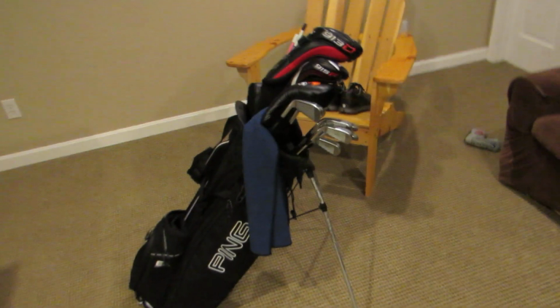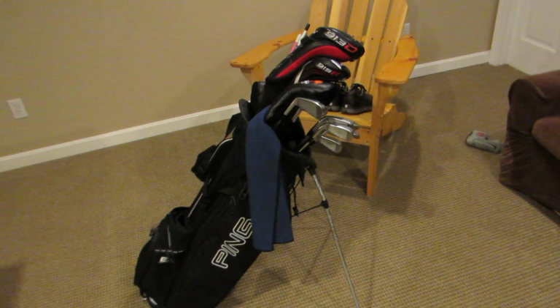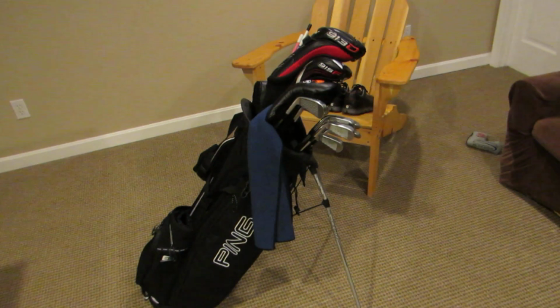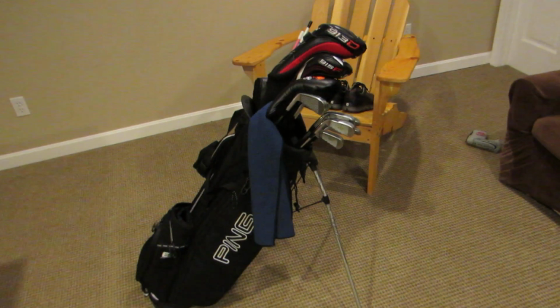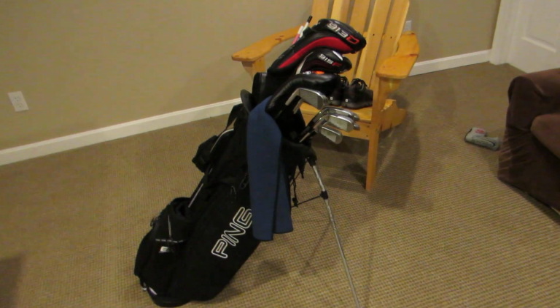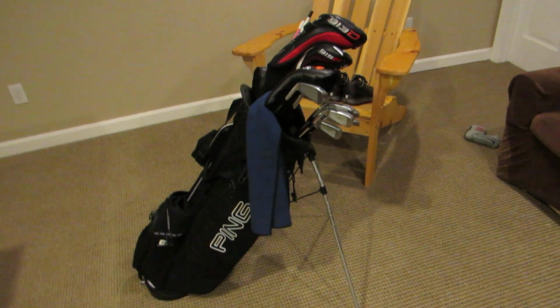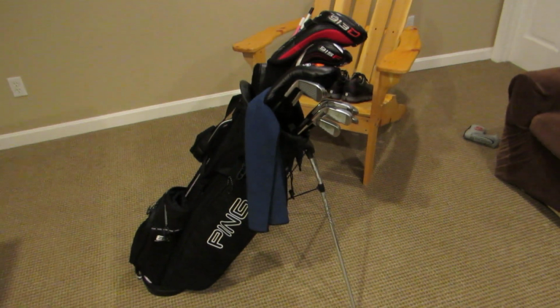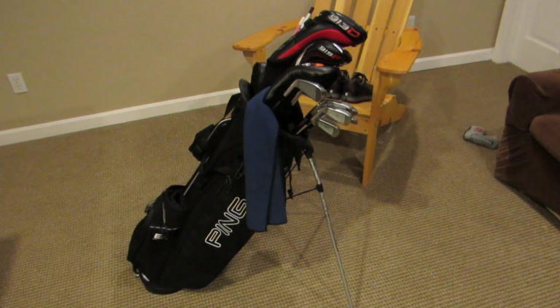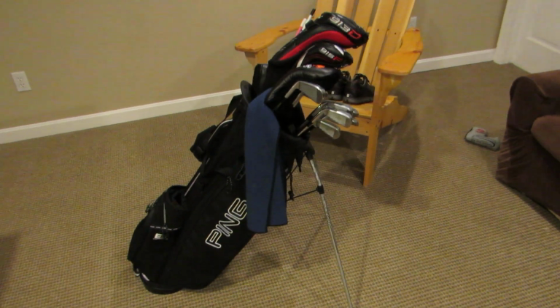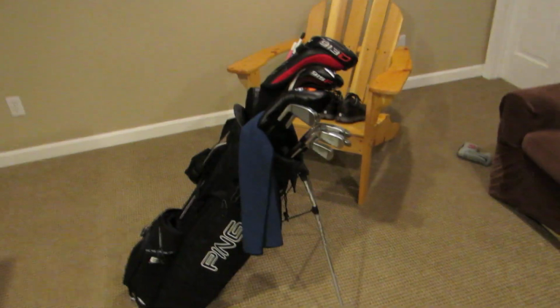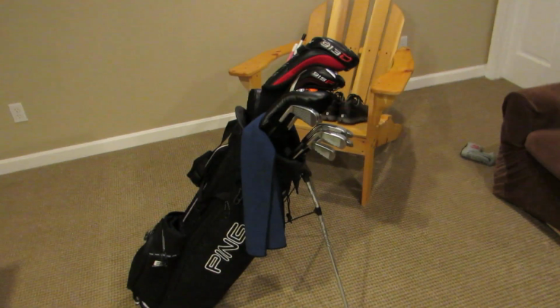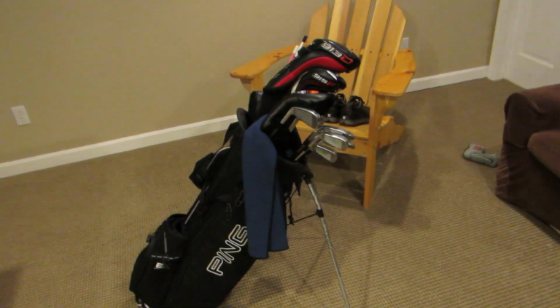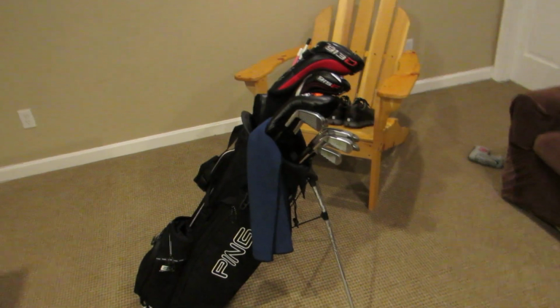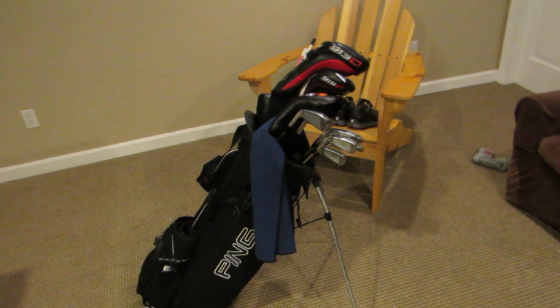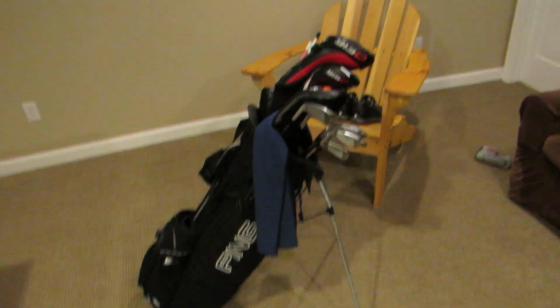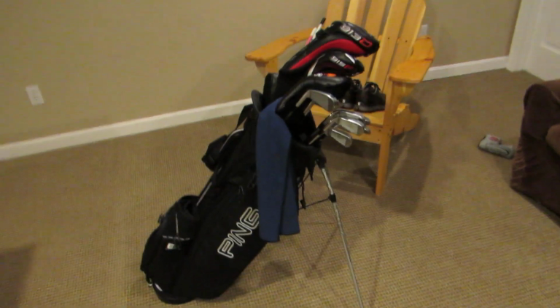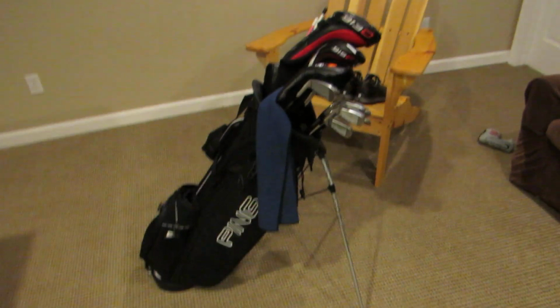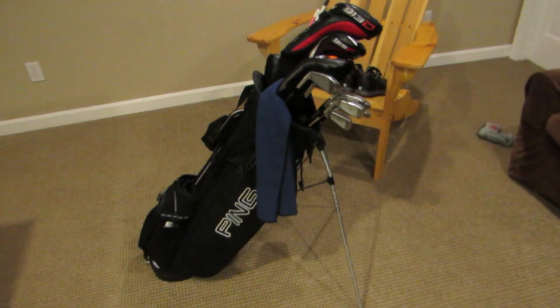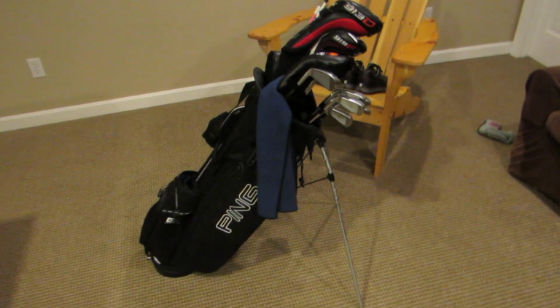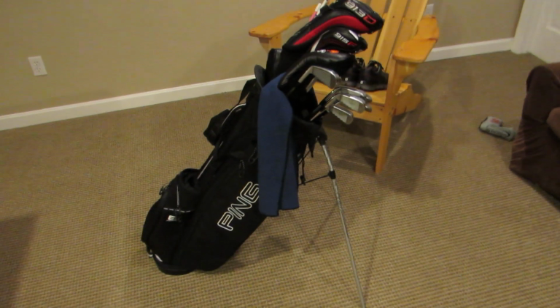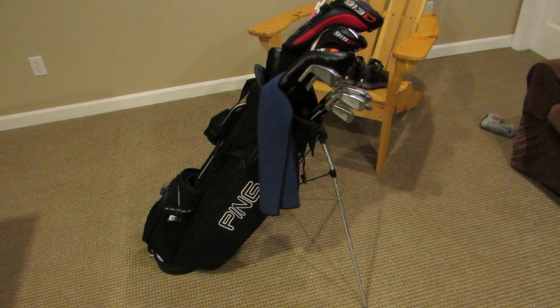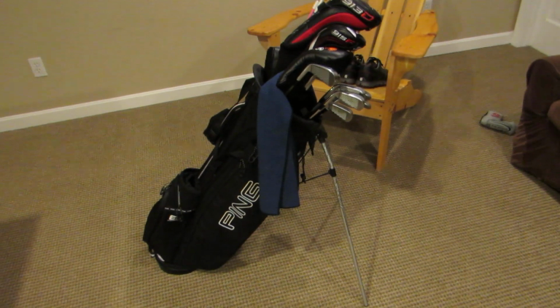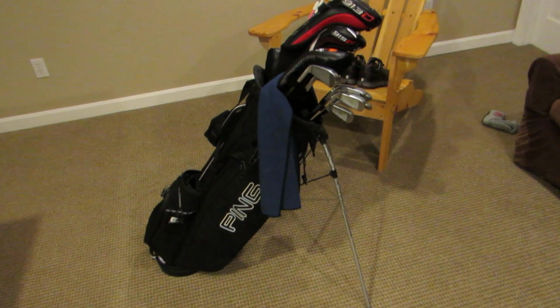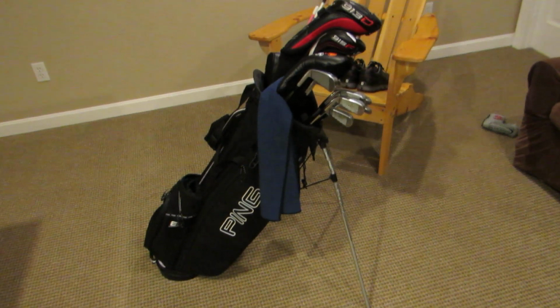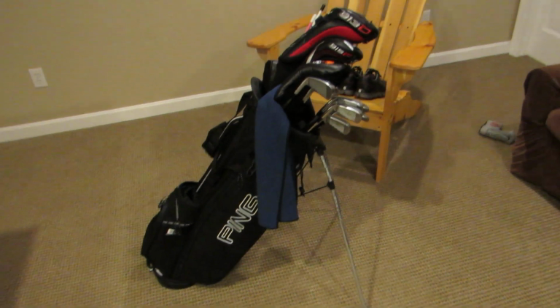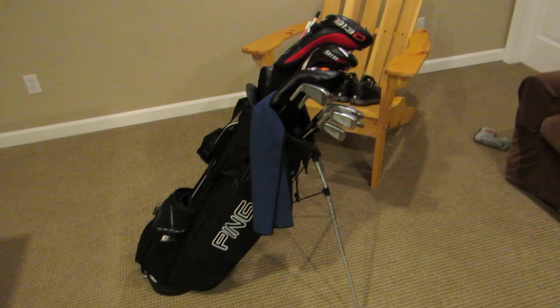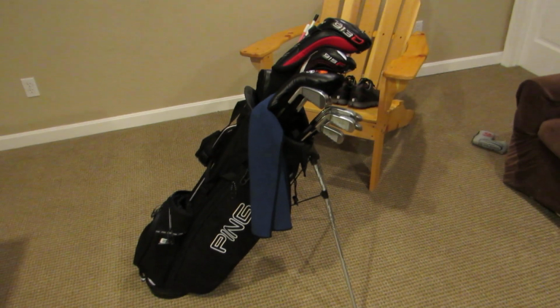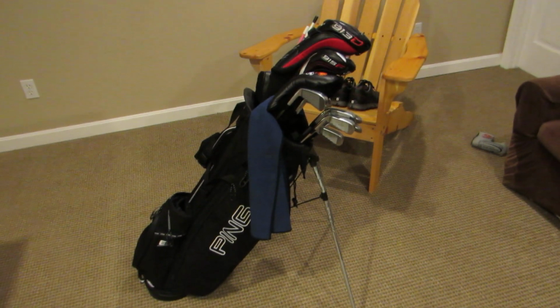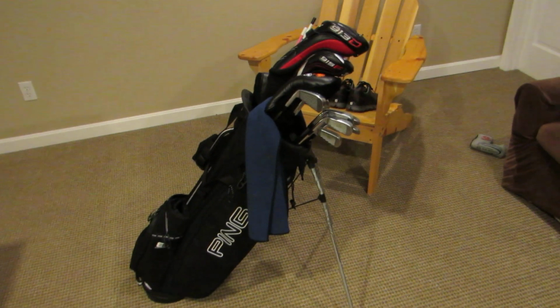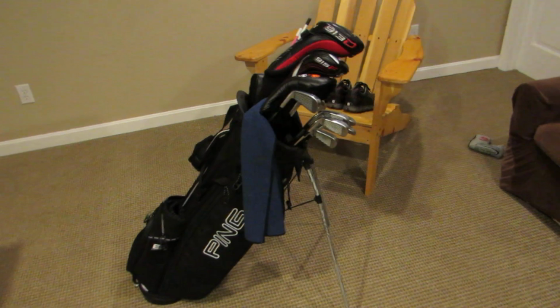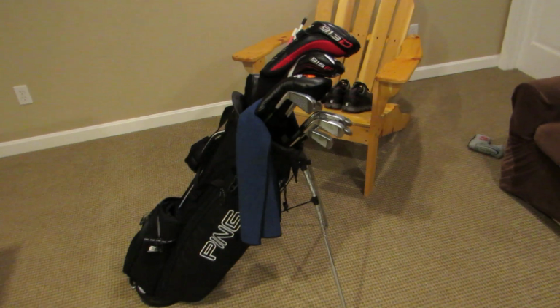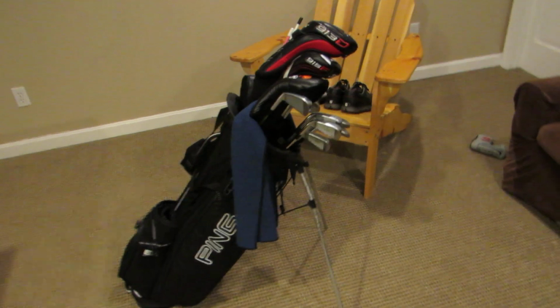Hey YouTube, it's TigerMath31 and this is going to be my 'in the bag' video for the 2015 season.